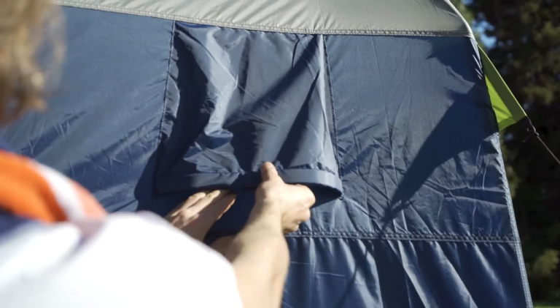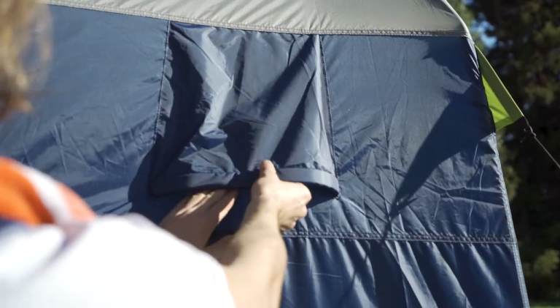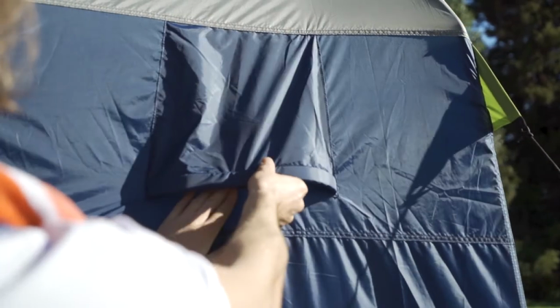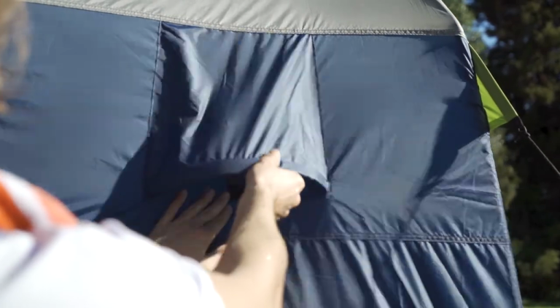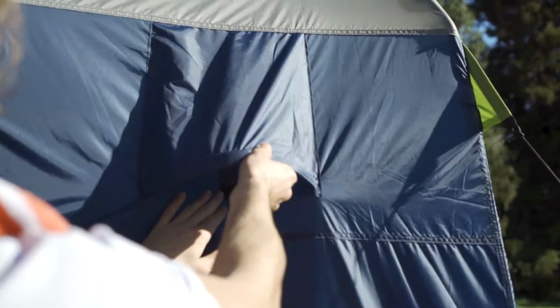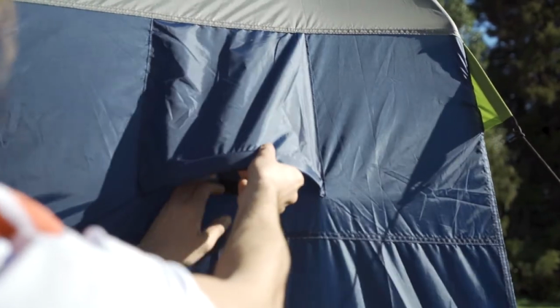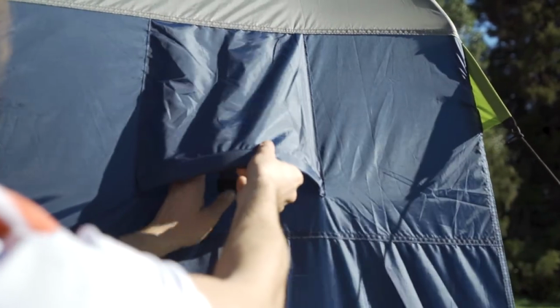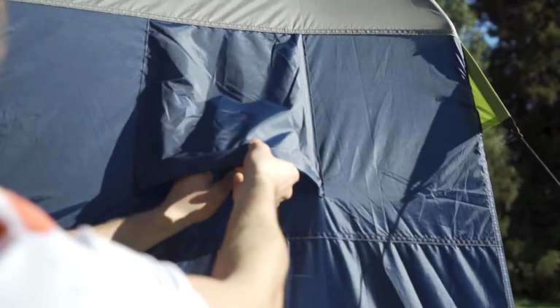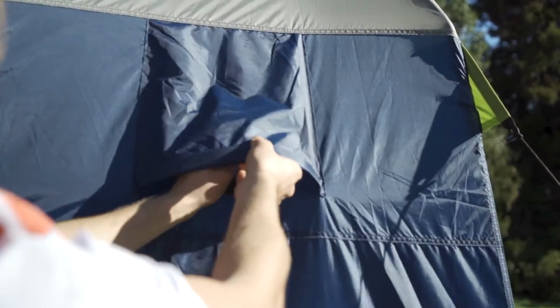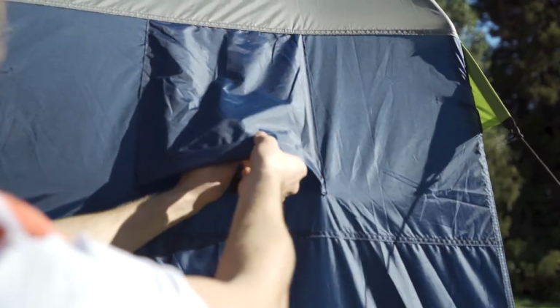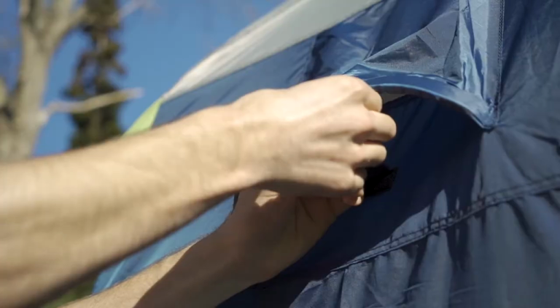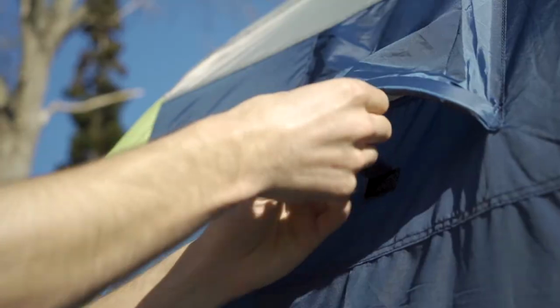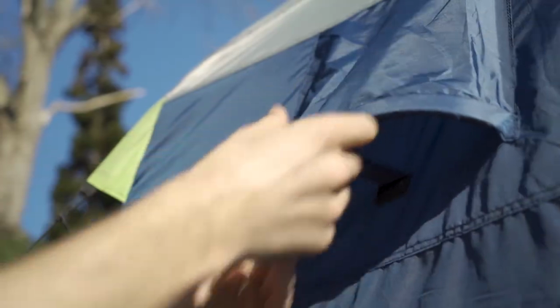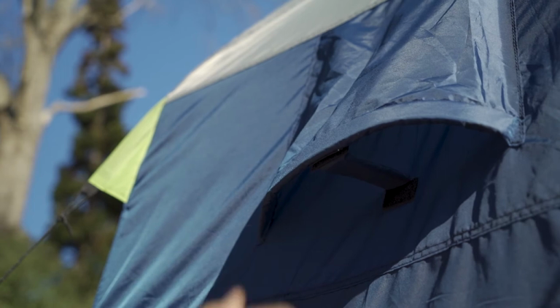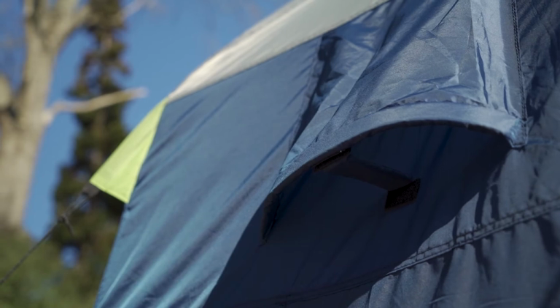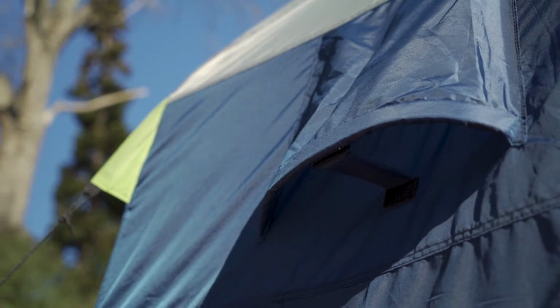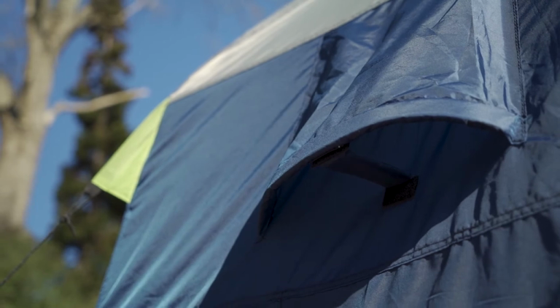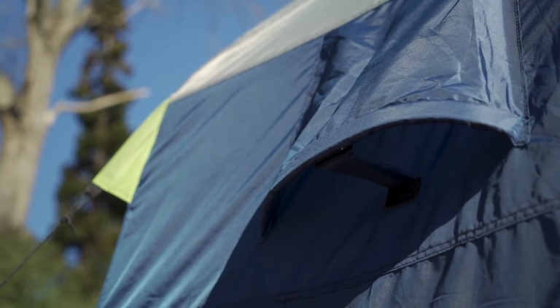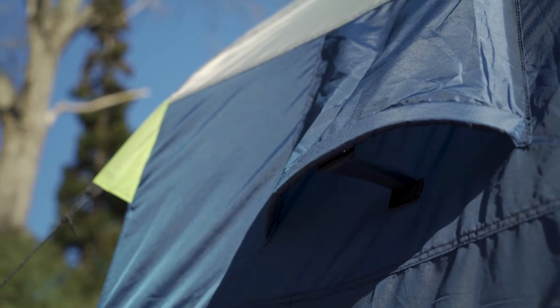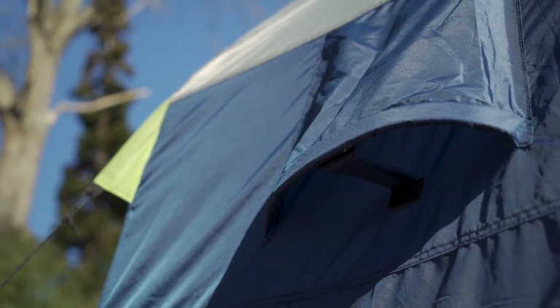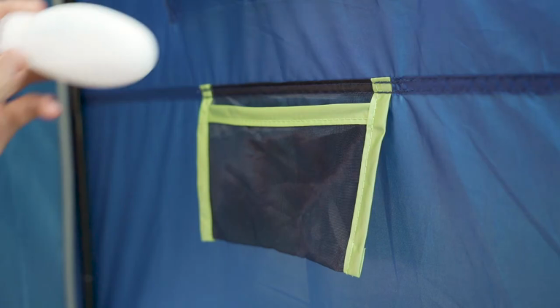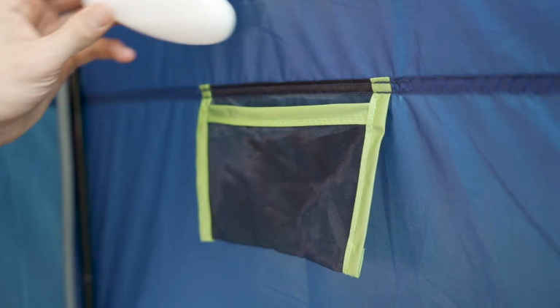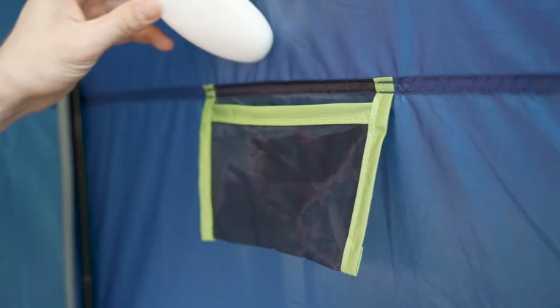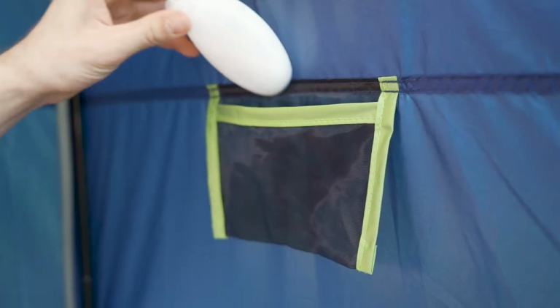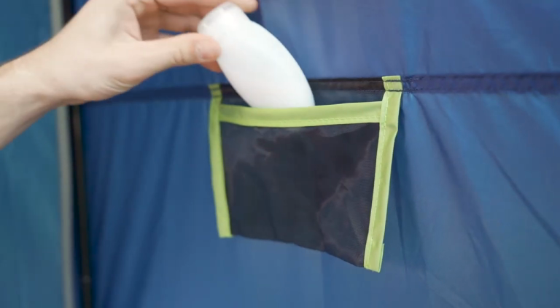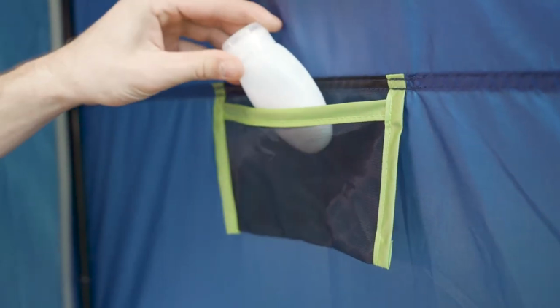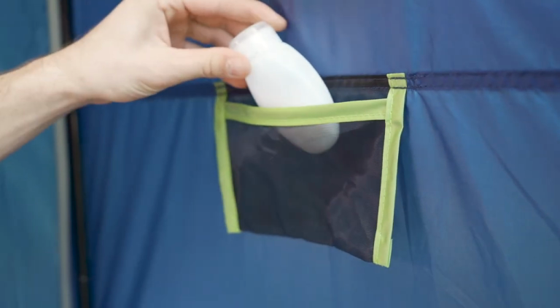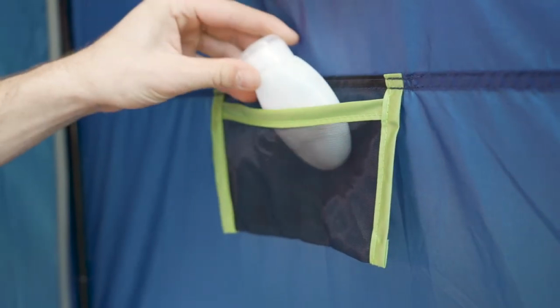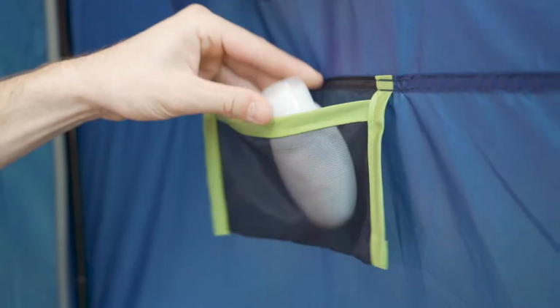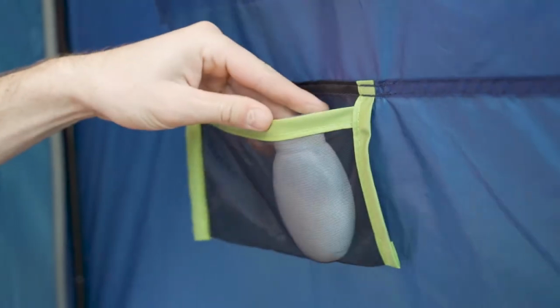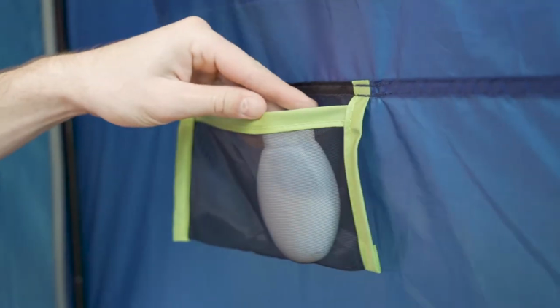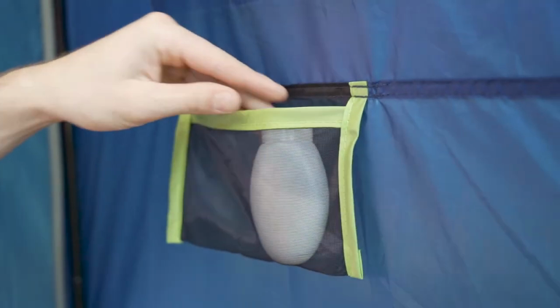The Kingfisher shower tent has ventilation points to avoid condensation build up and a handy storage pocket to hold whatever you need to keep close.